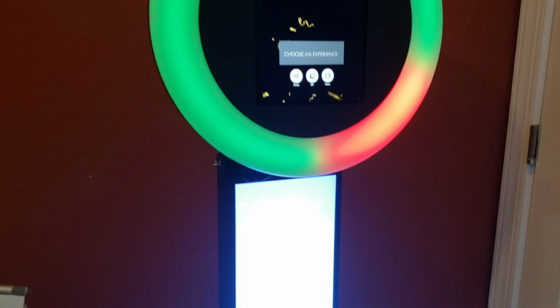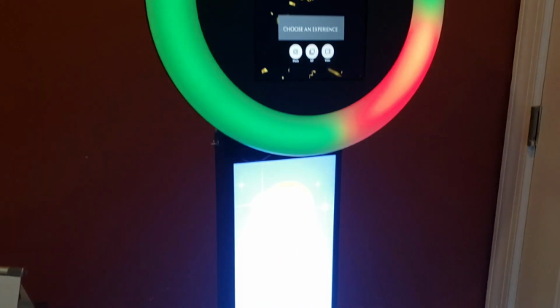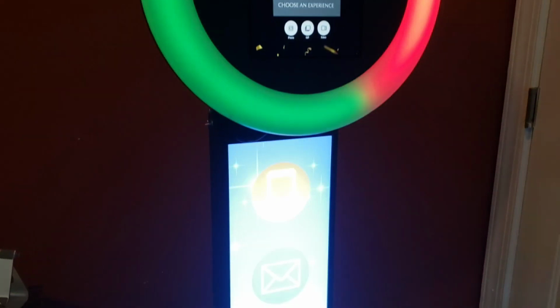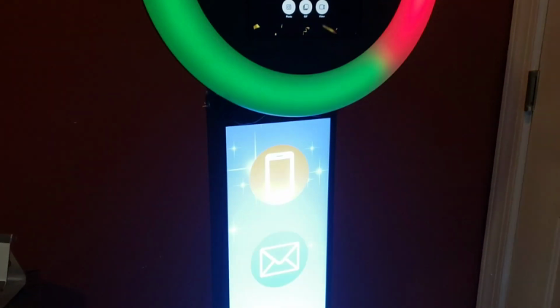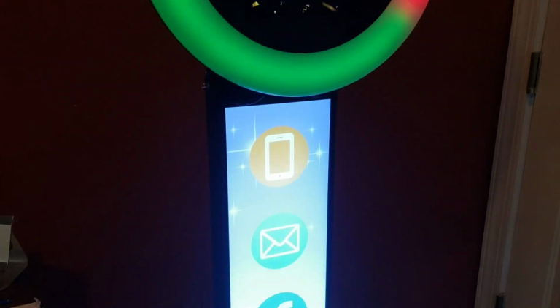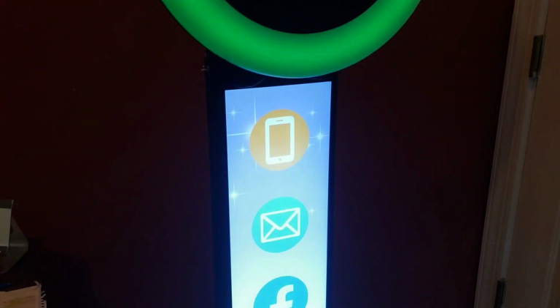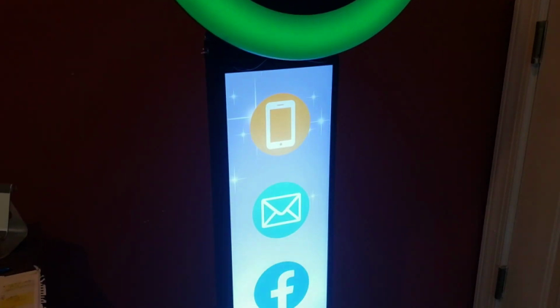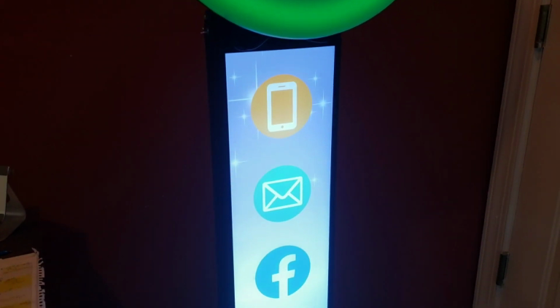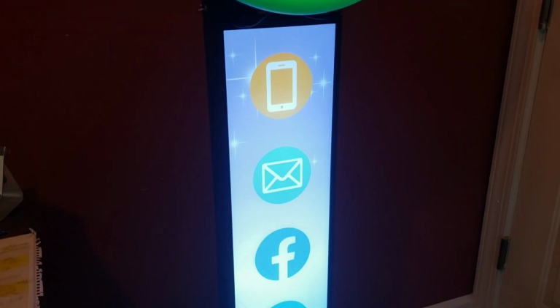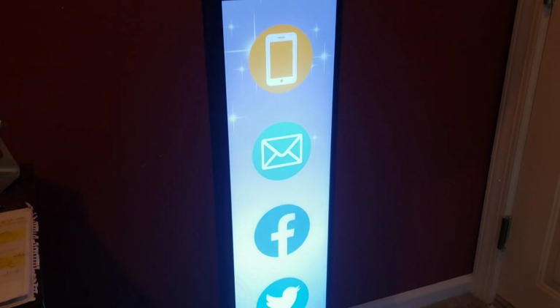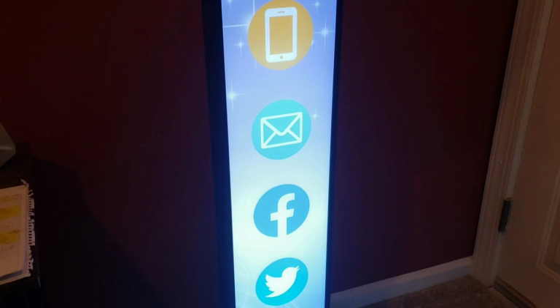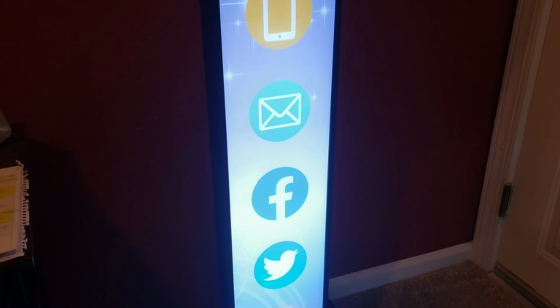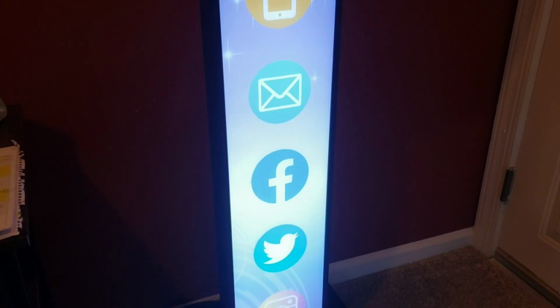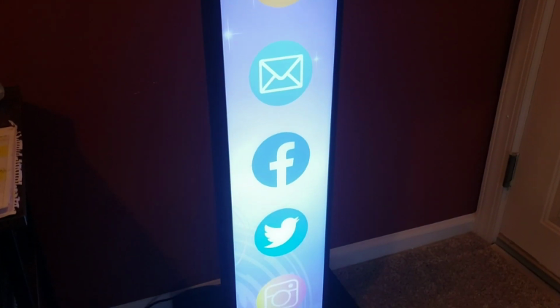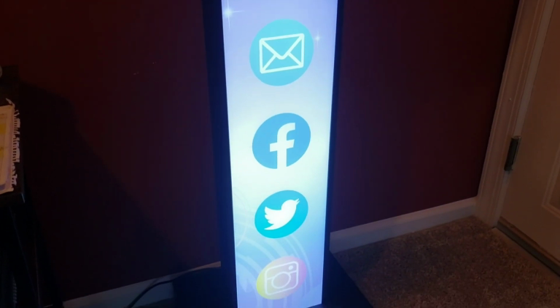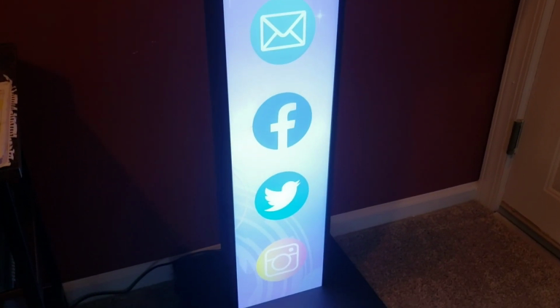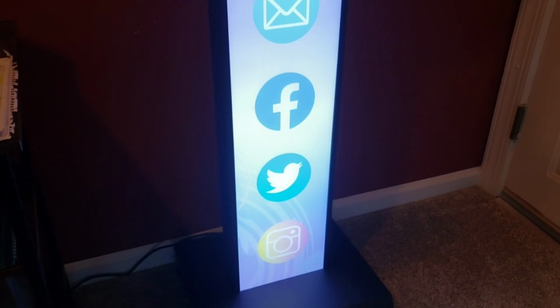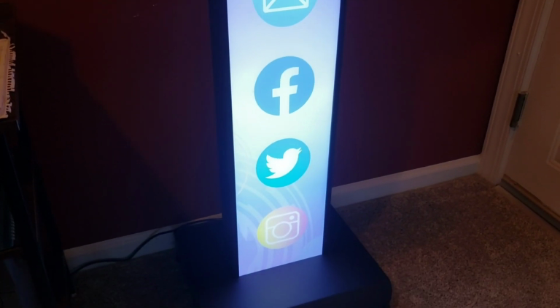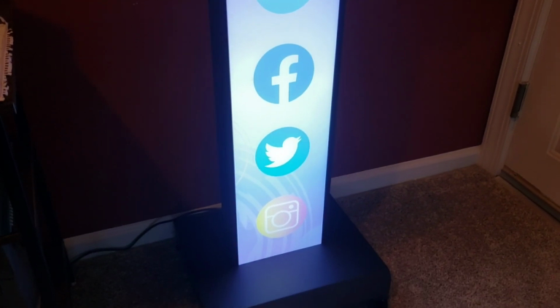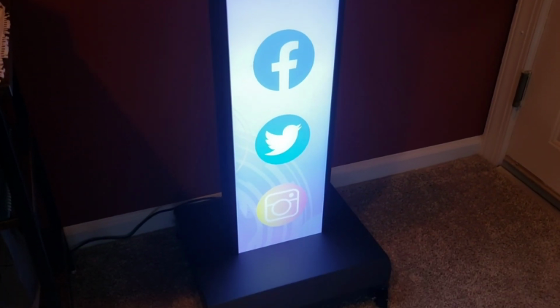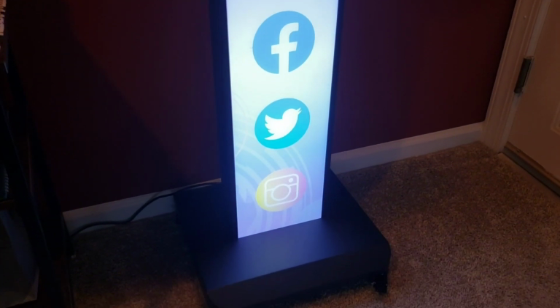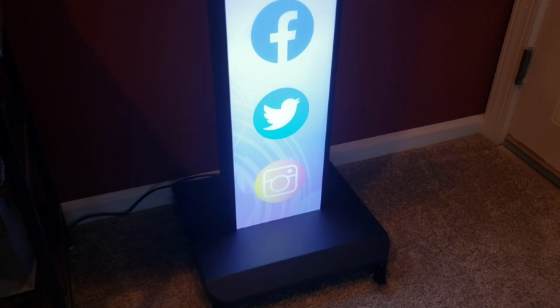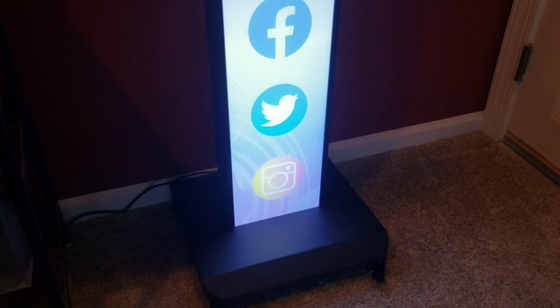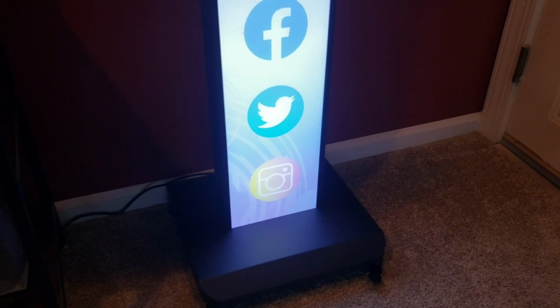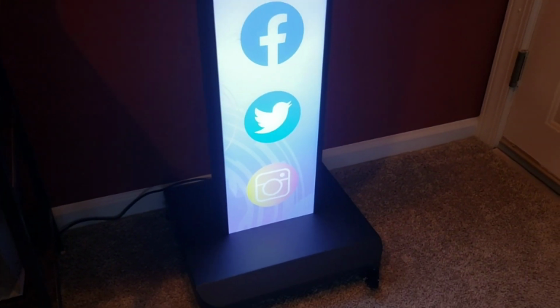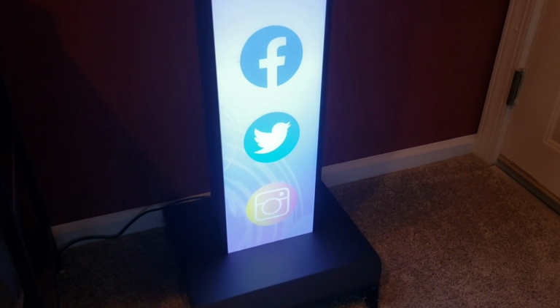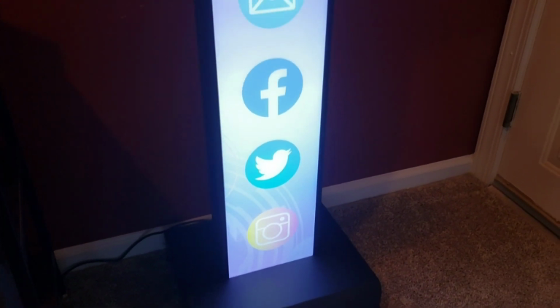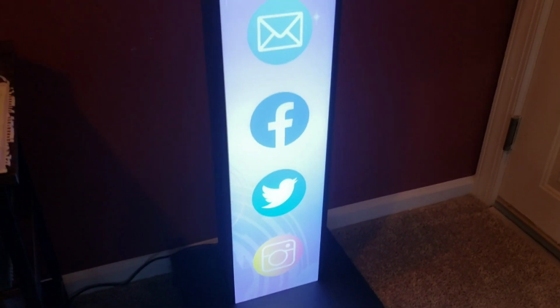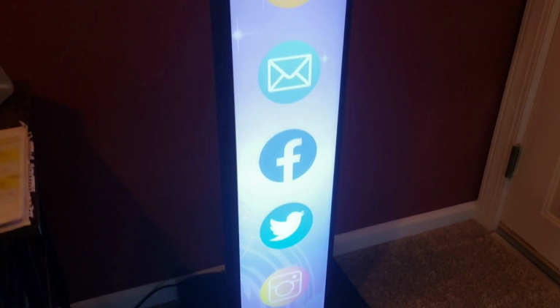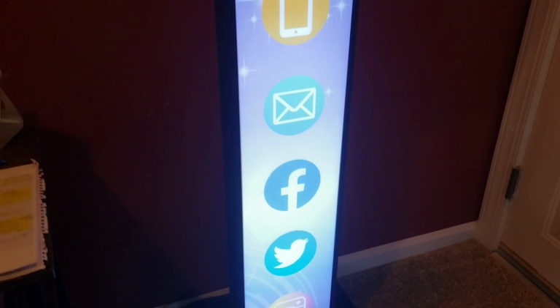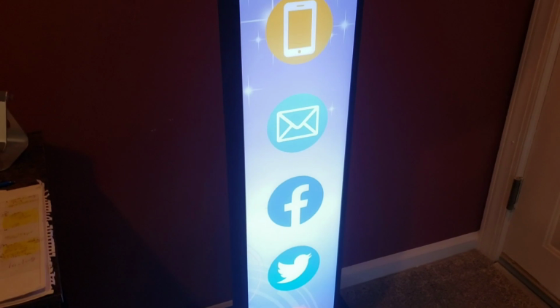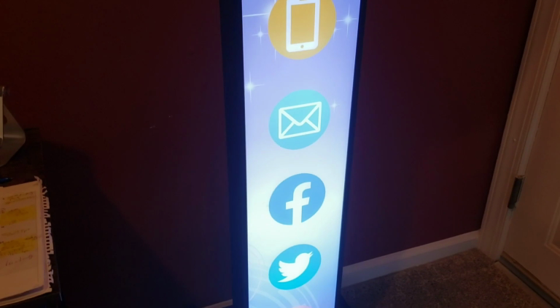Again, the unit — you can see it is not very big. It's pretty sleek. It's light.